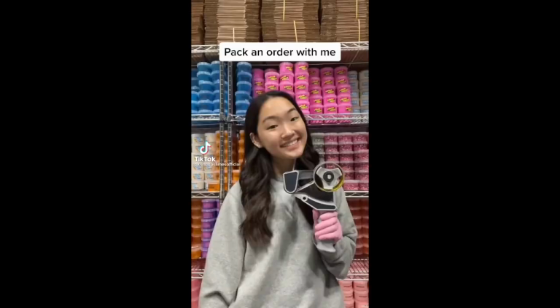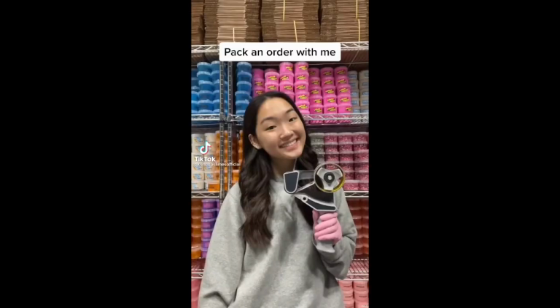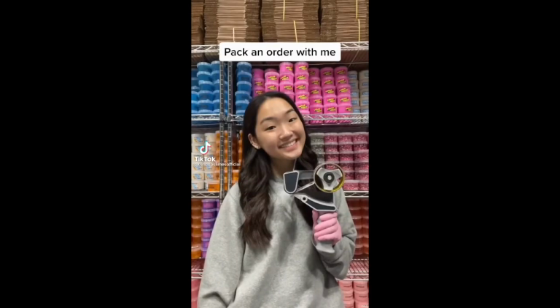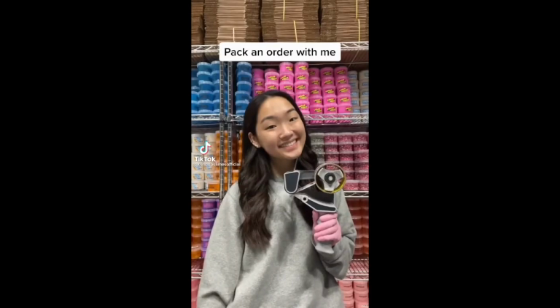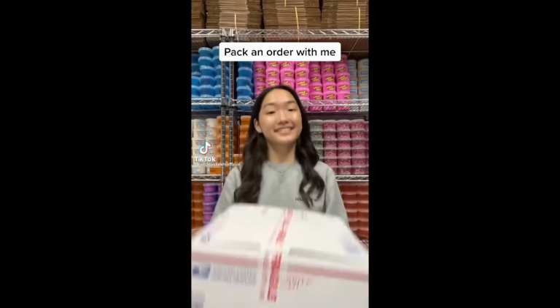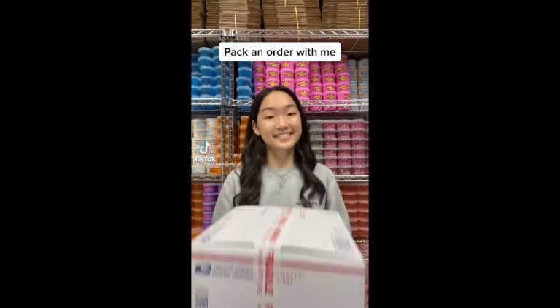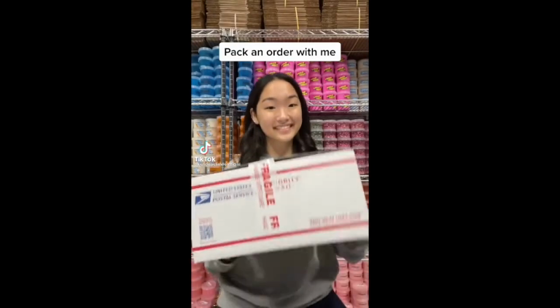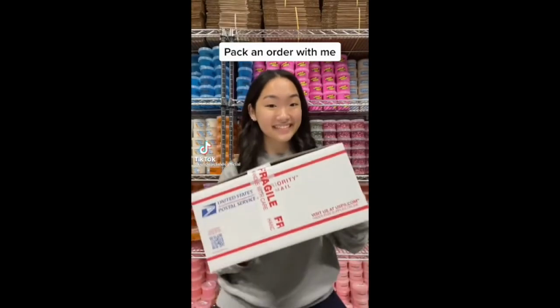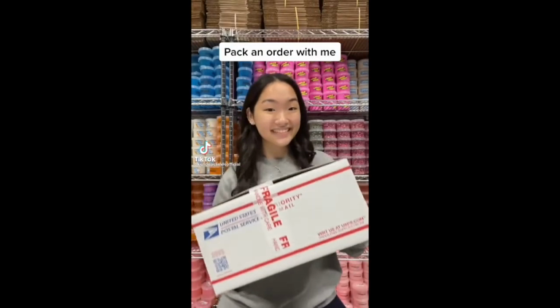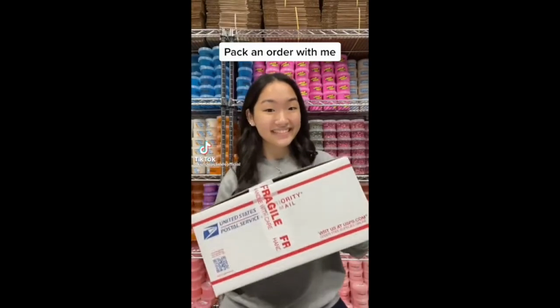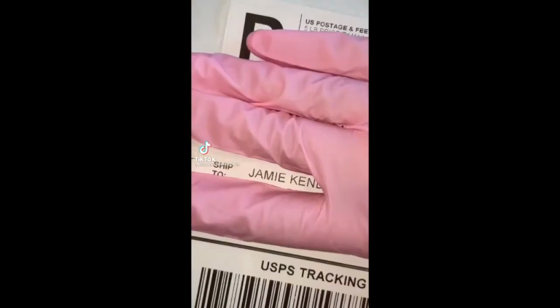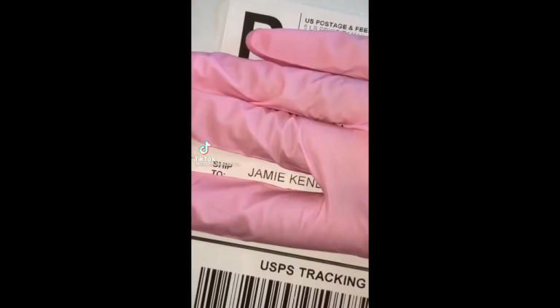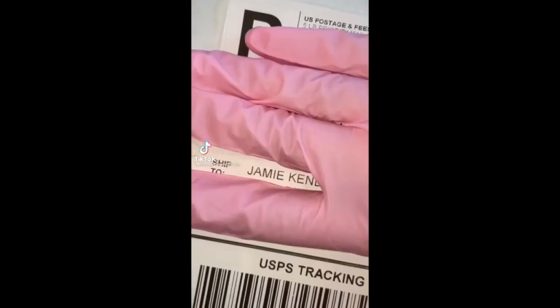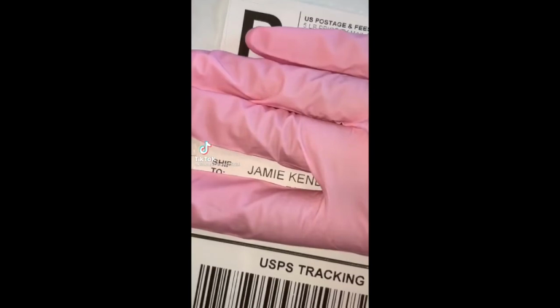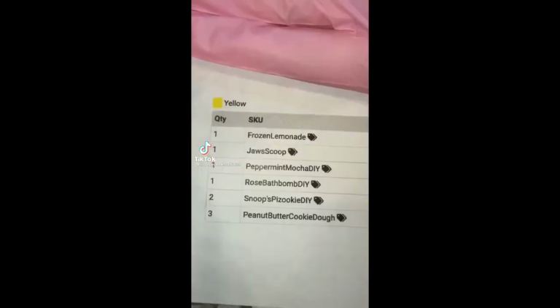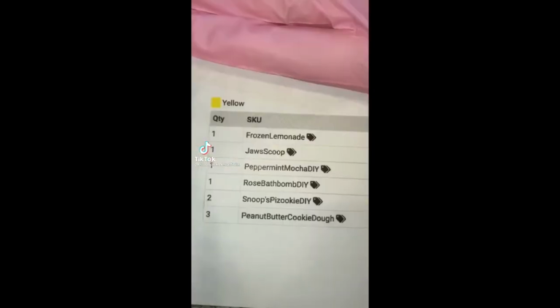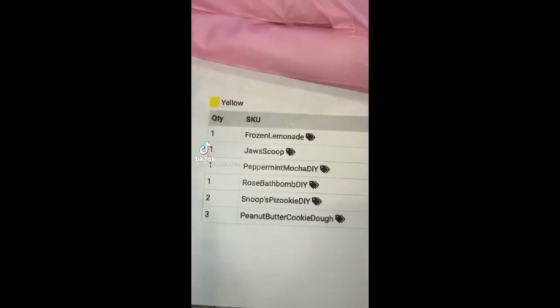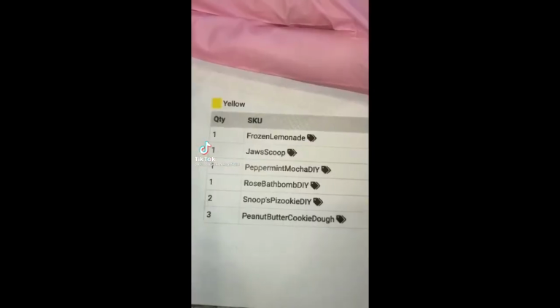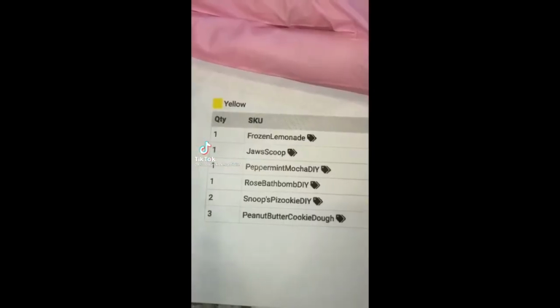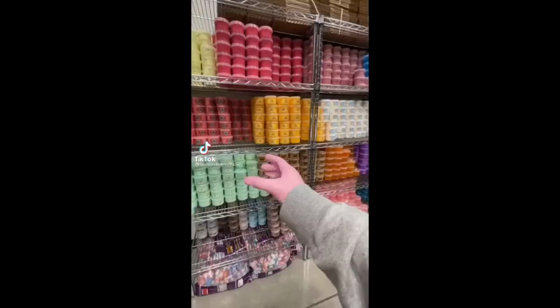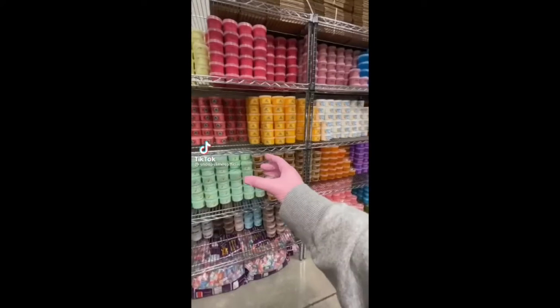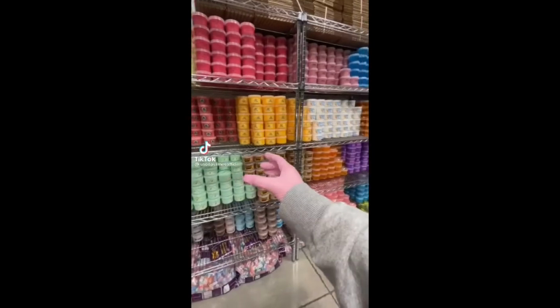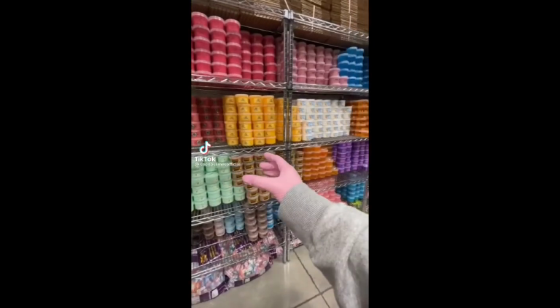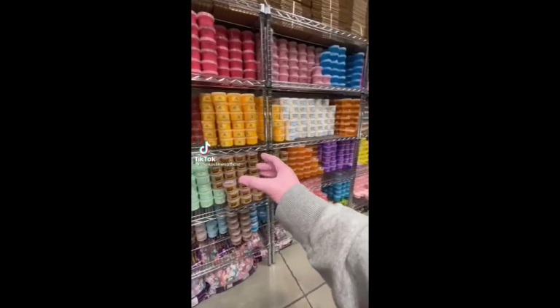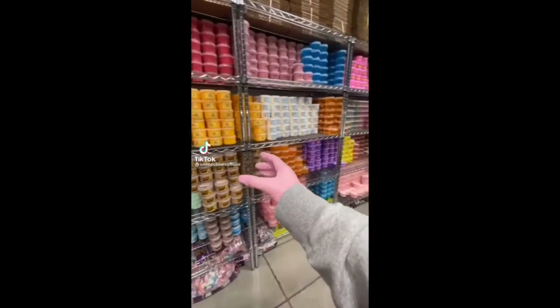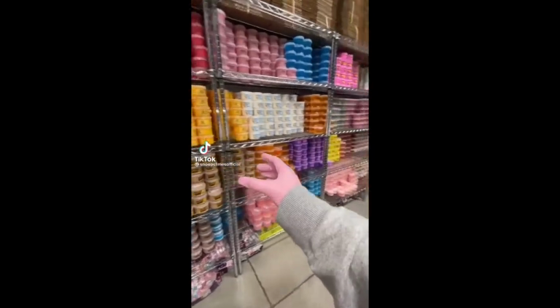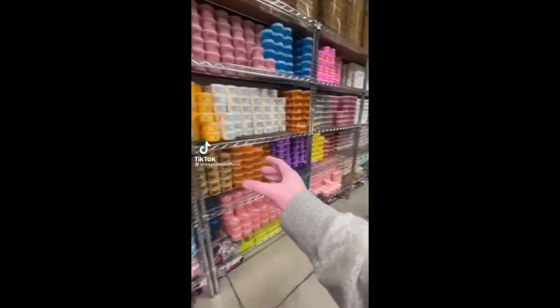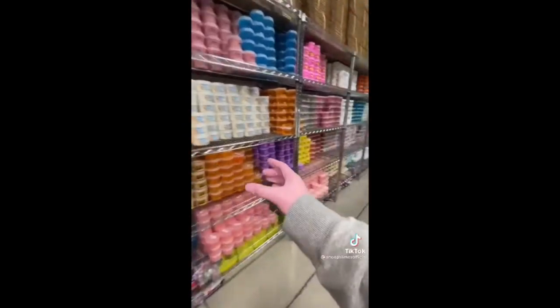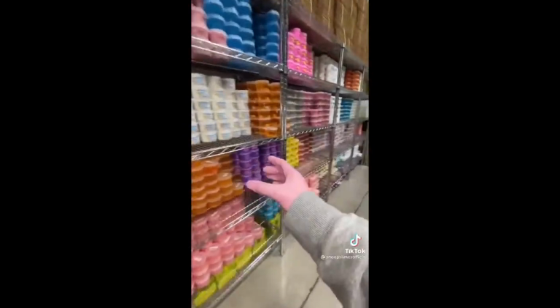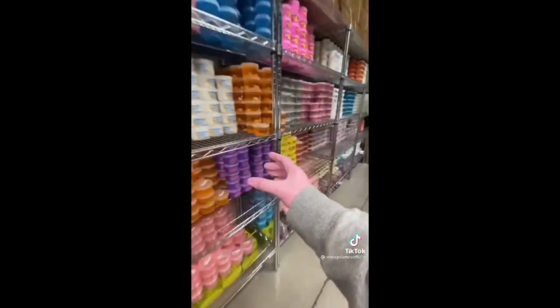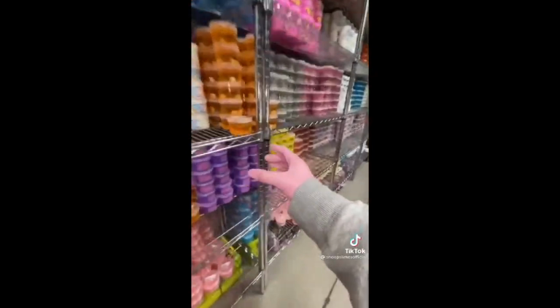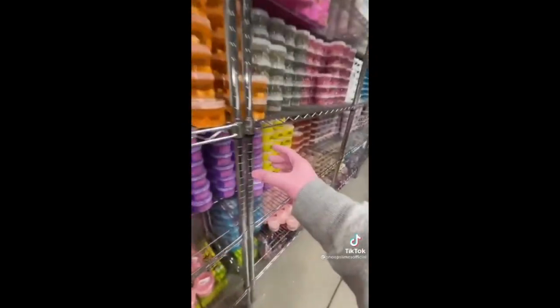Let's package another slime order together. This package is for Jamie from Indiana, and she ordered 9 slimes in total for my last Friday's restock.